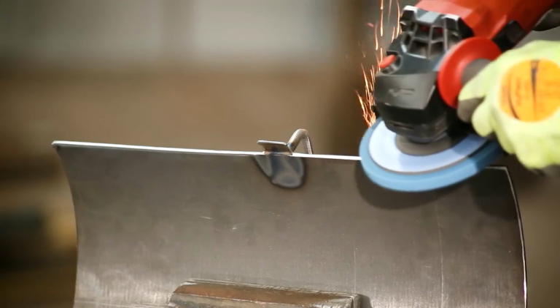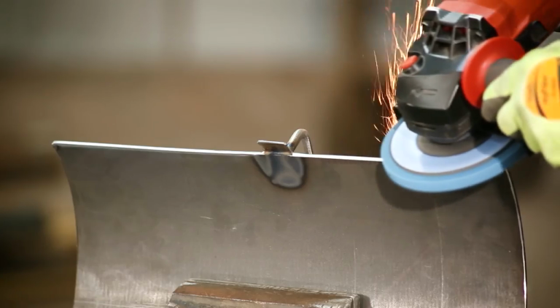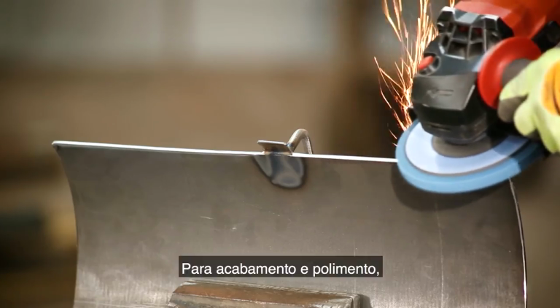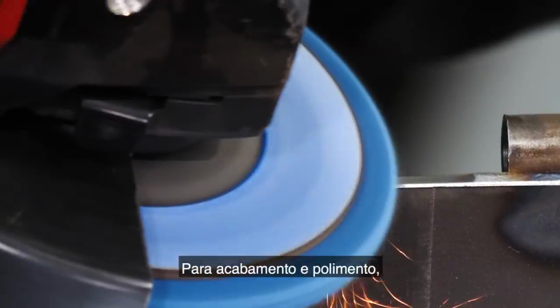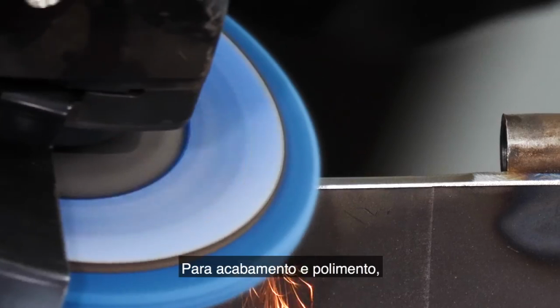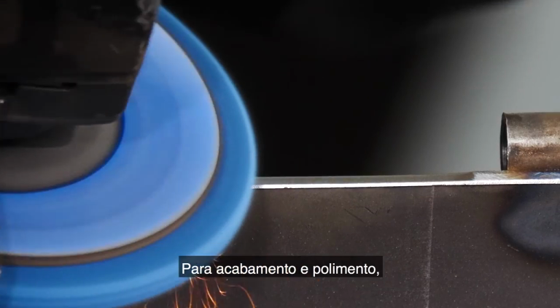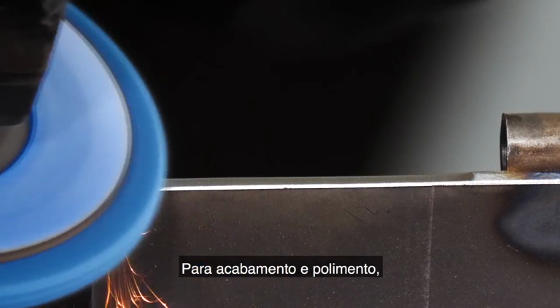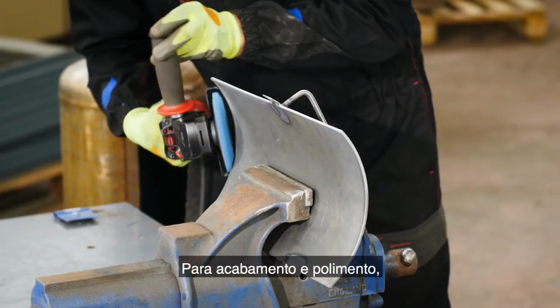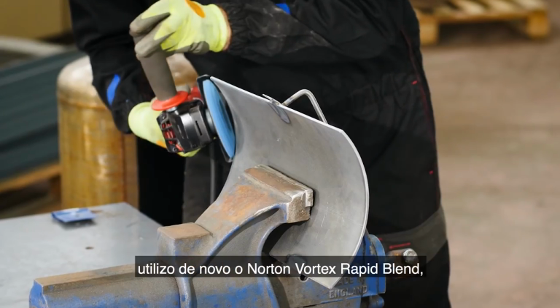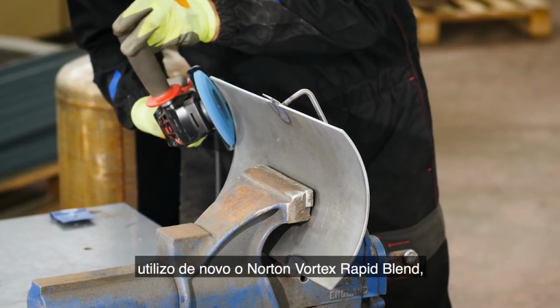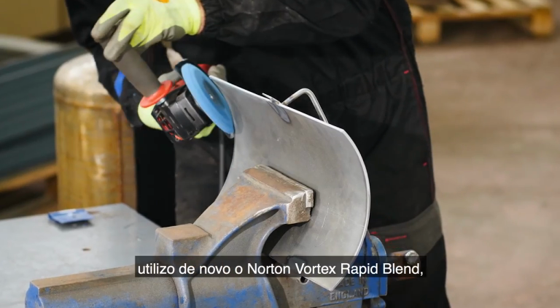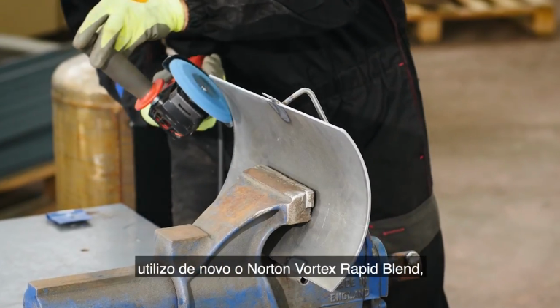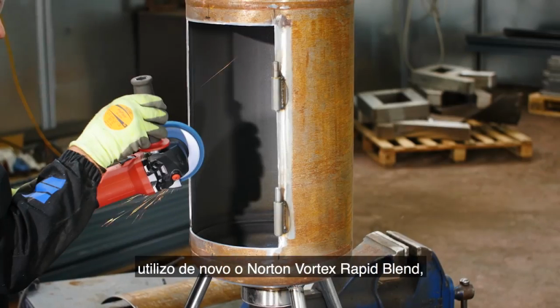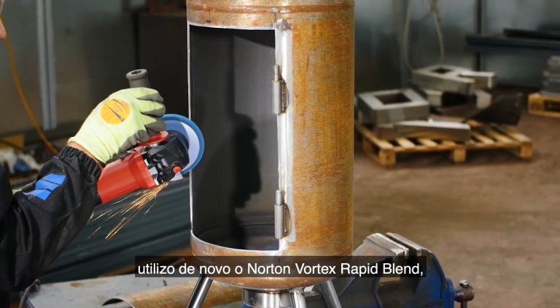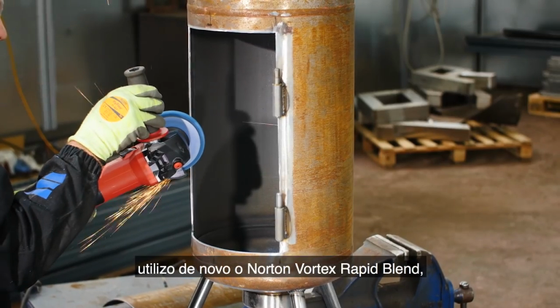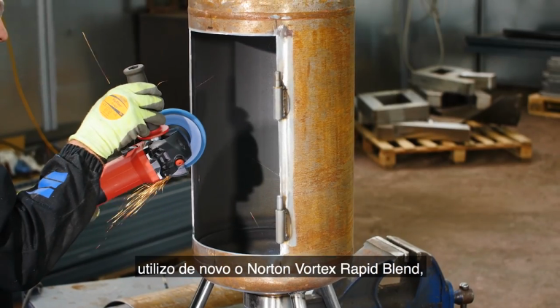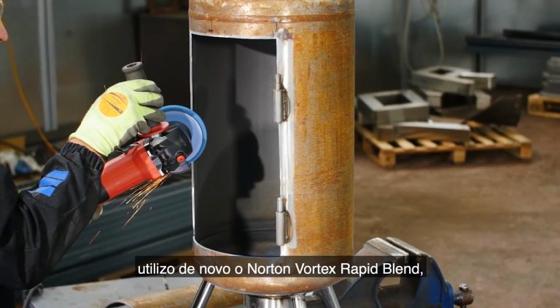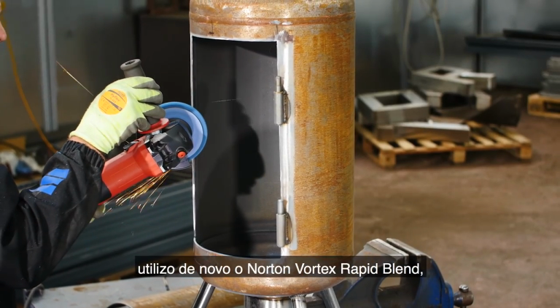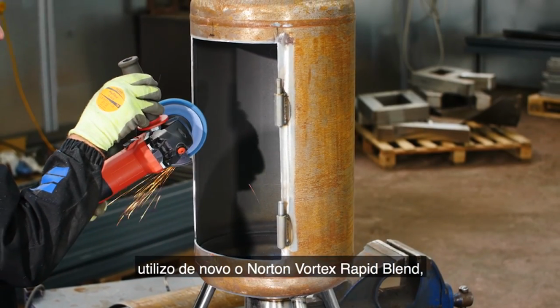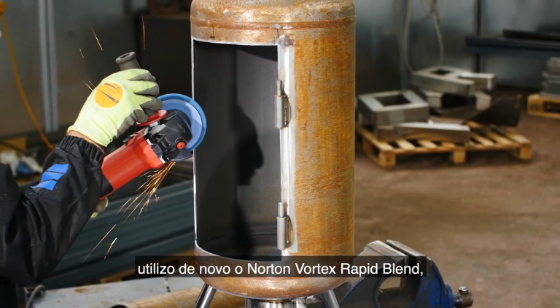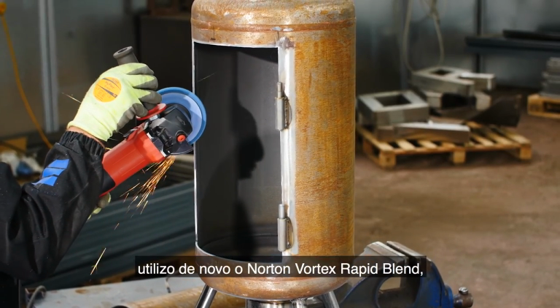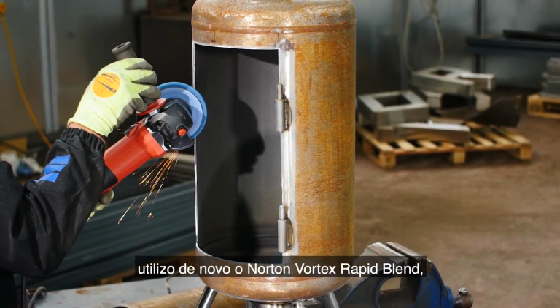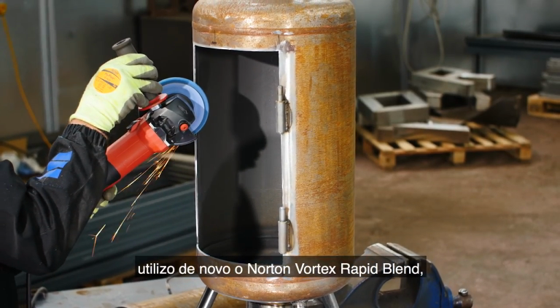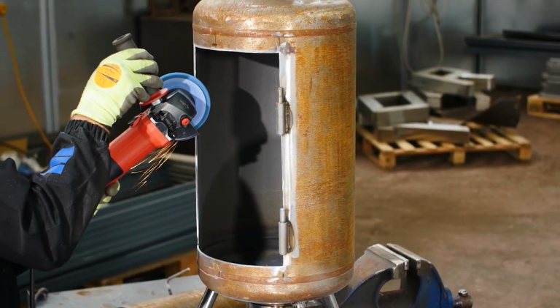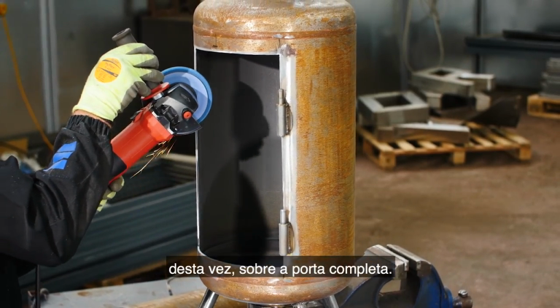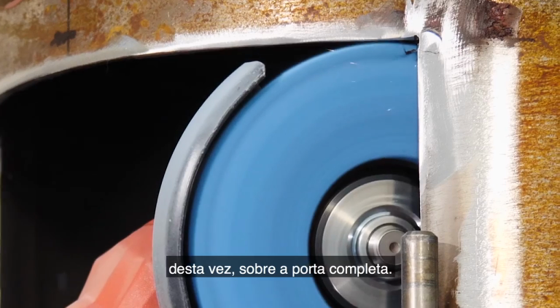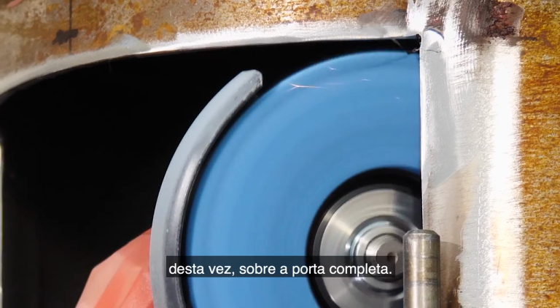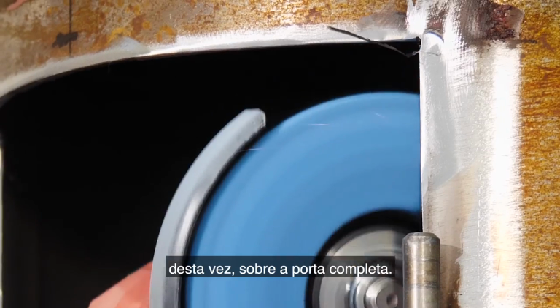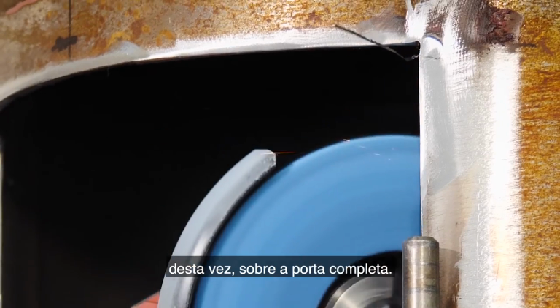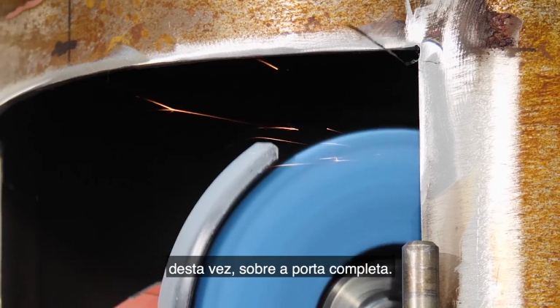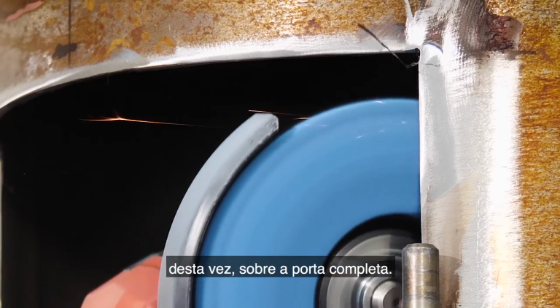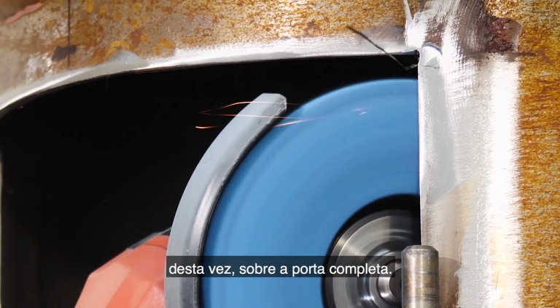To finish and polish up, I'm using the Norton Vortex Rapid Blend again, this time over the complete door.